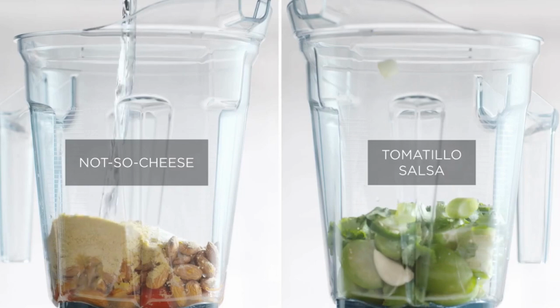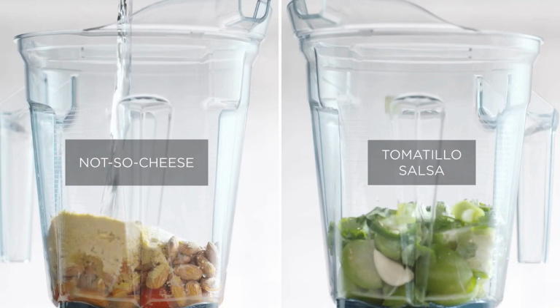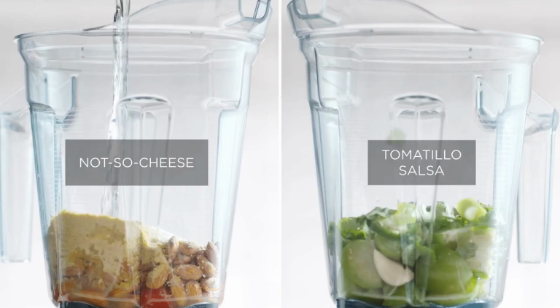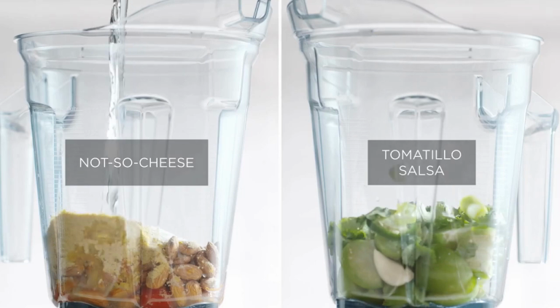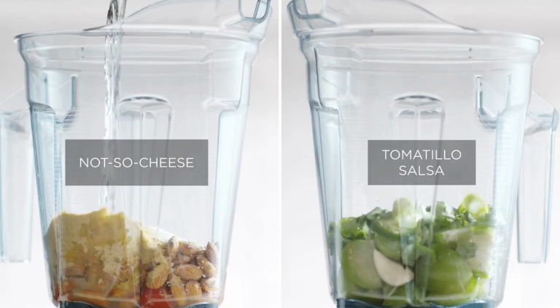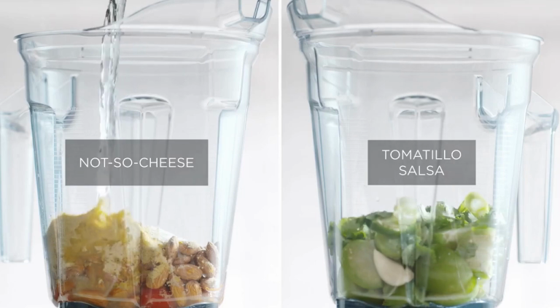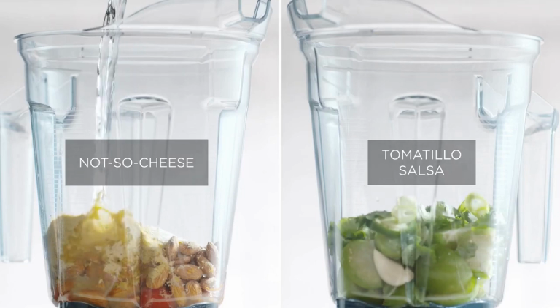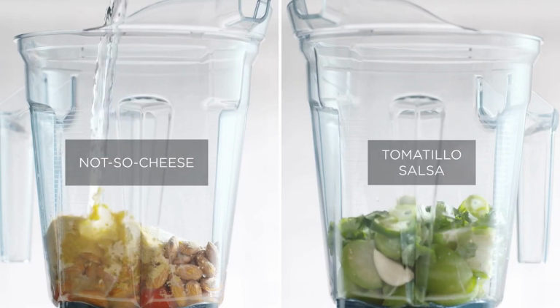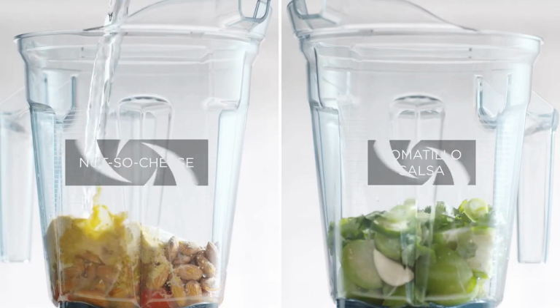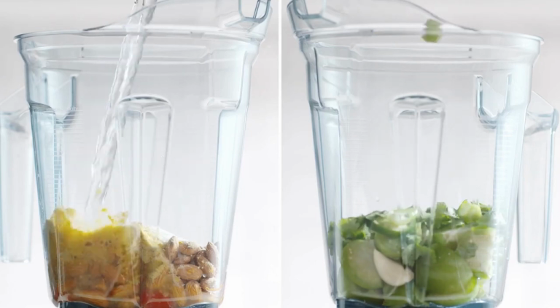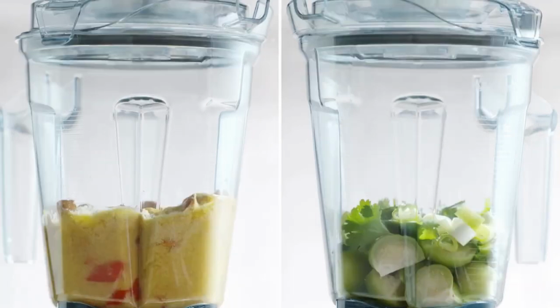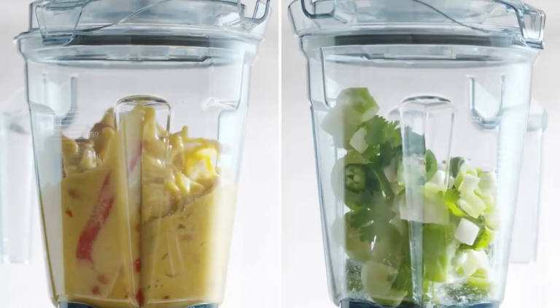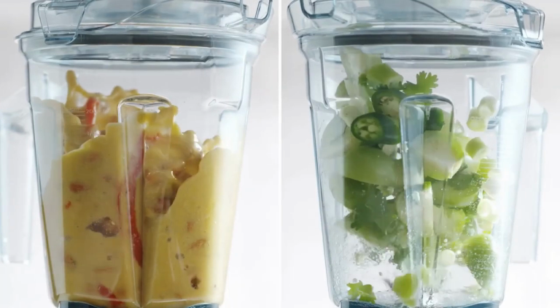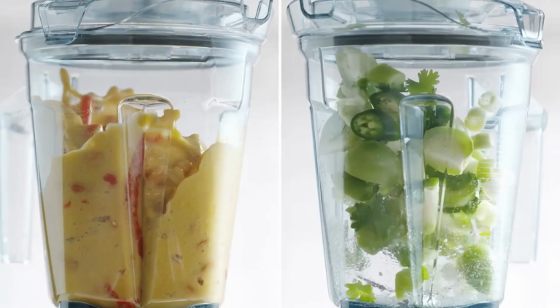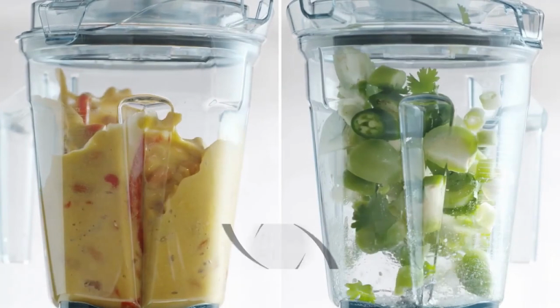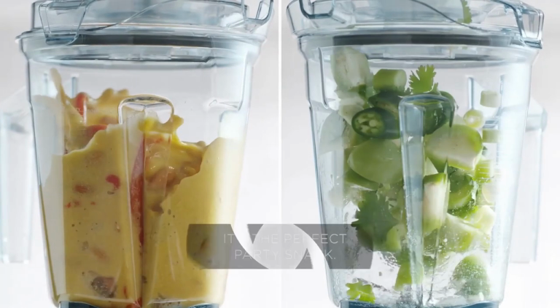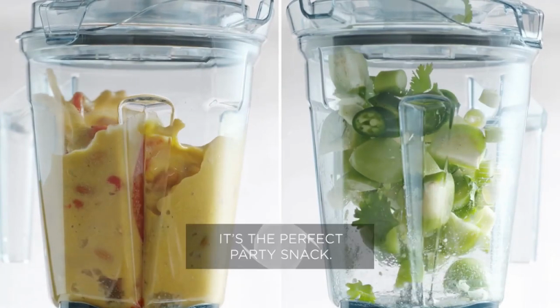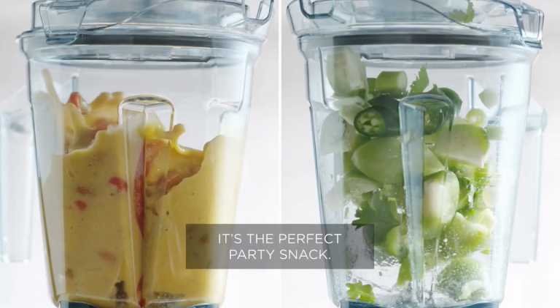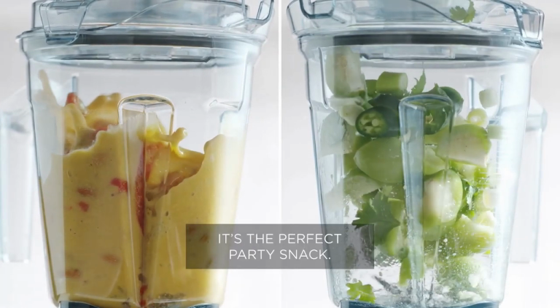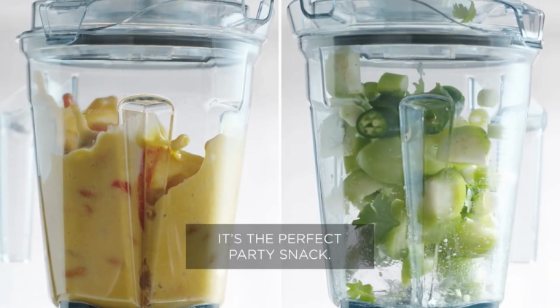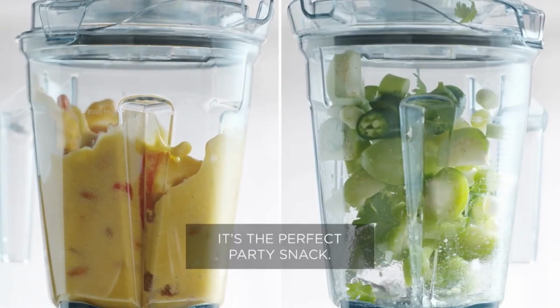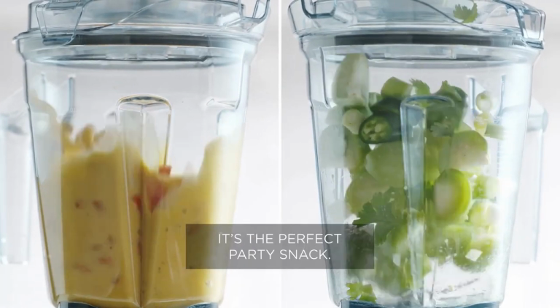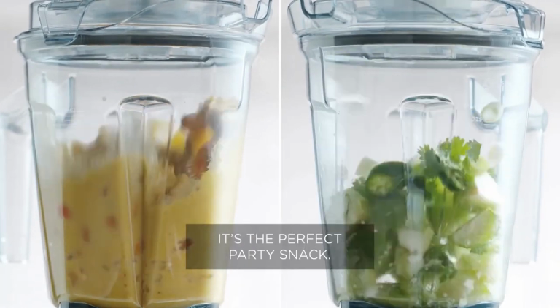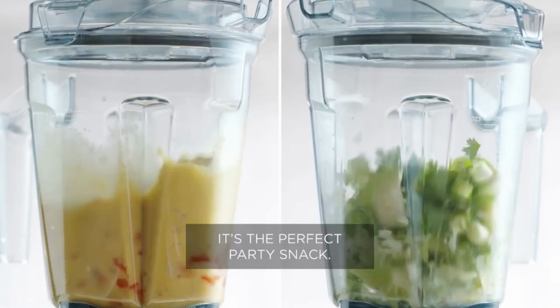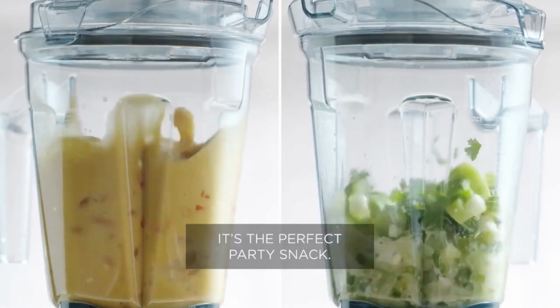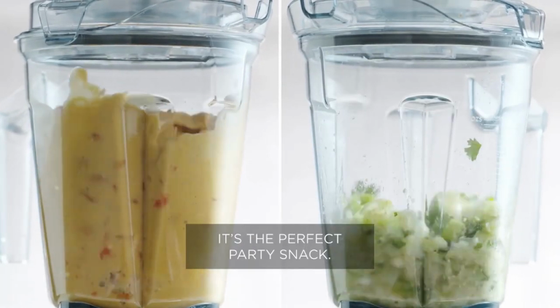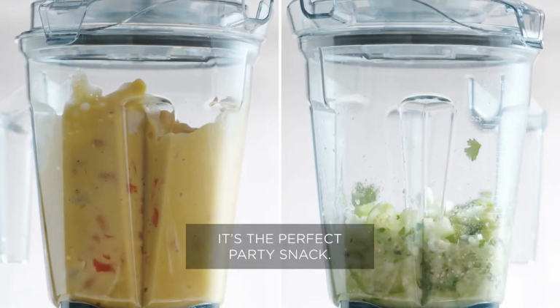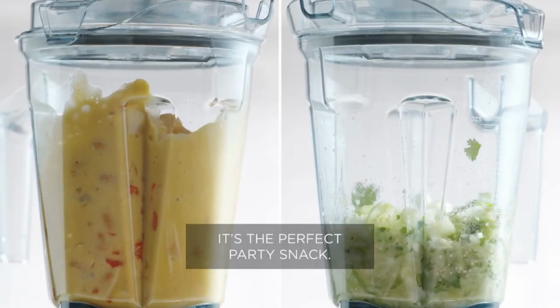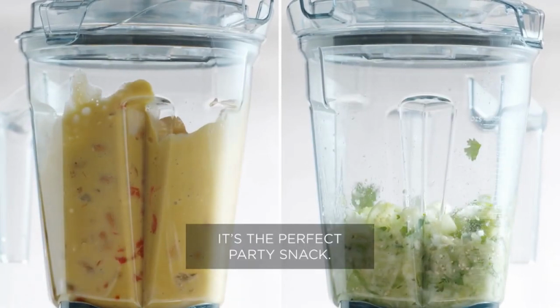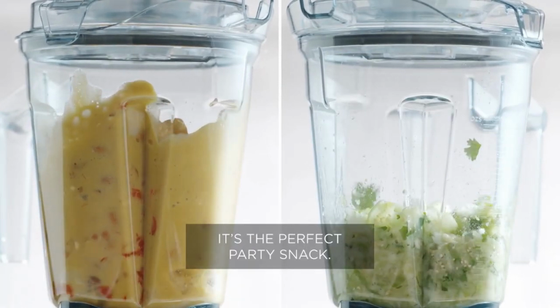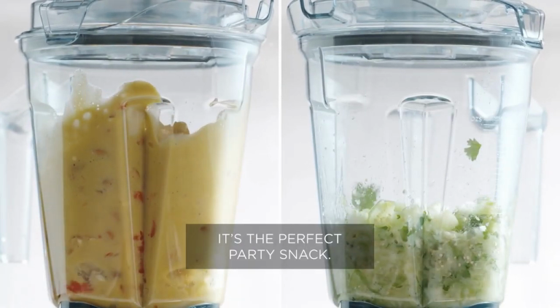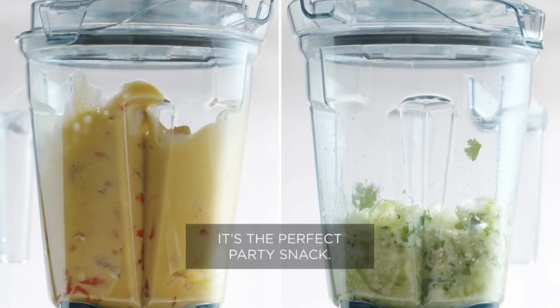The 64-ounce self-cleaning container is perfect for medium to large batches, making meal prep a breeze.